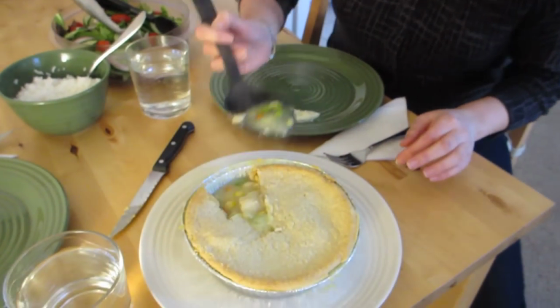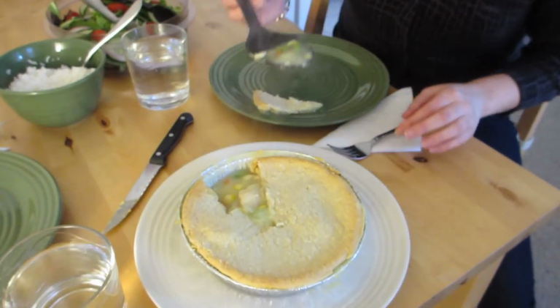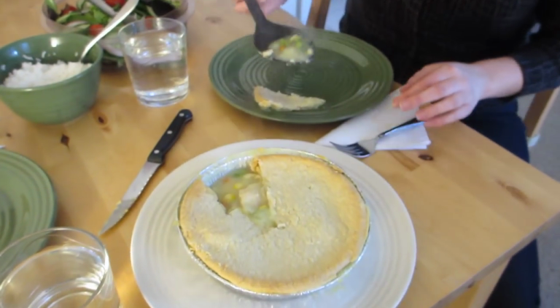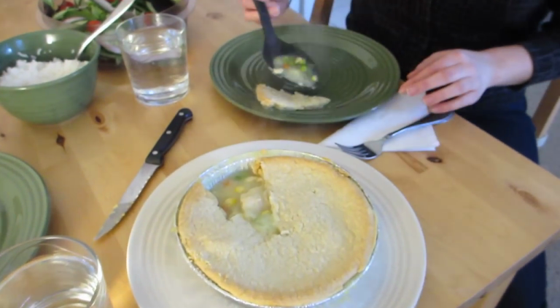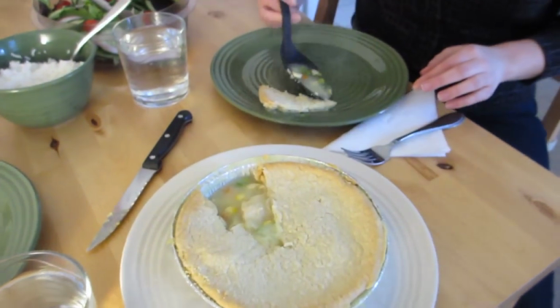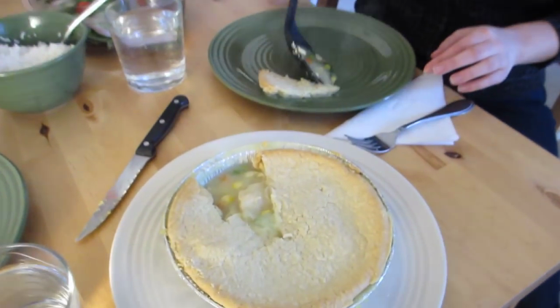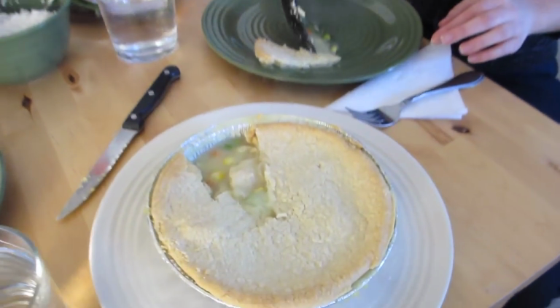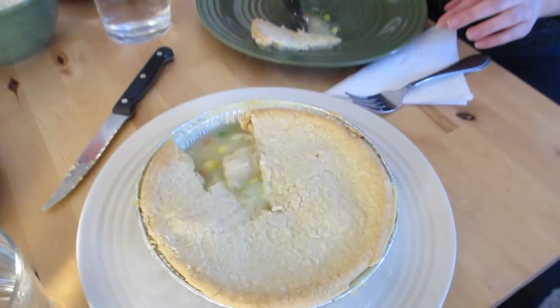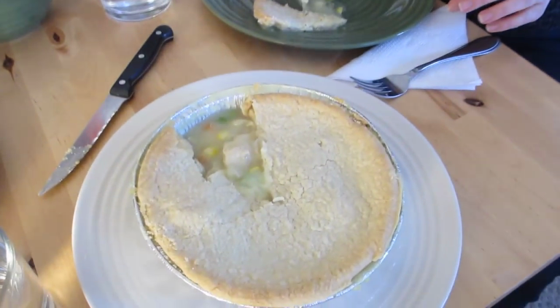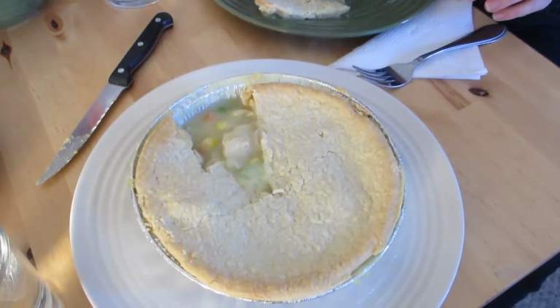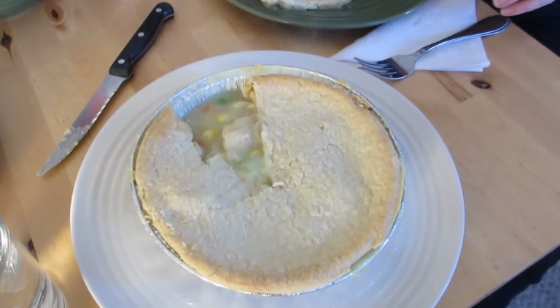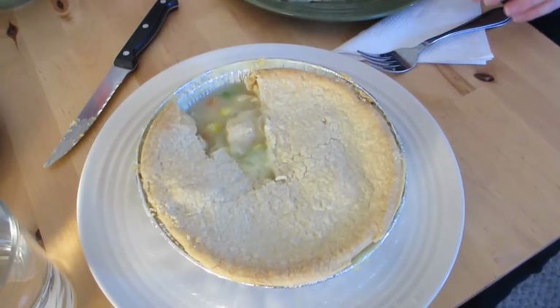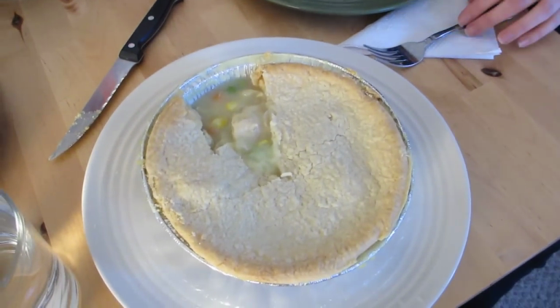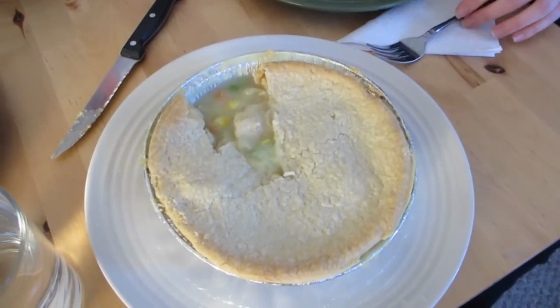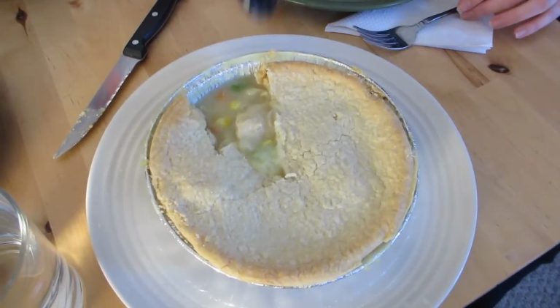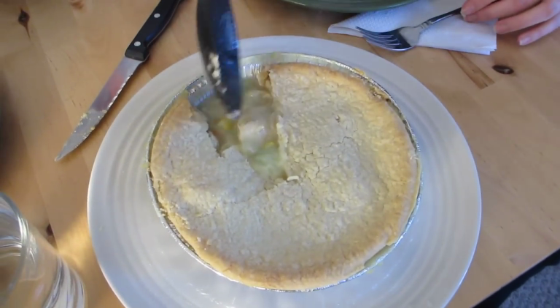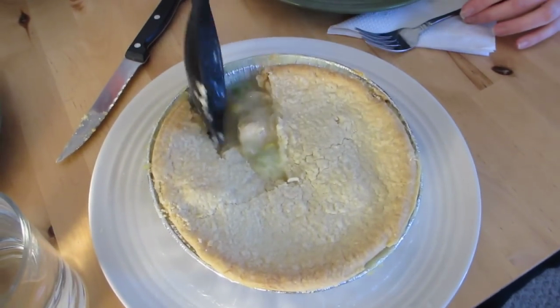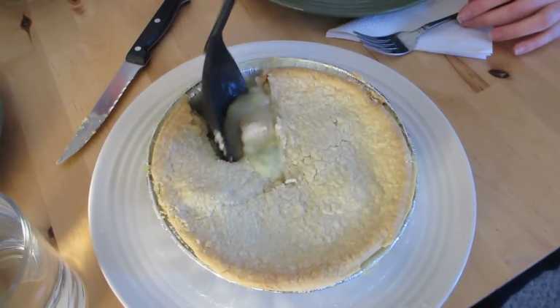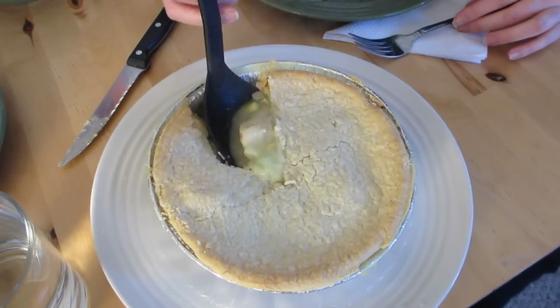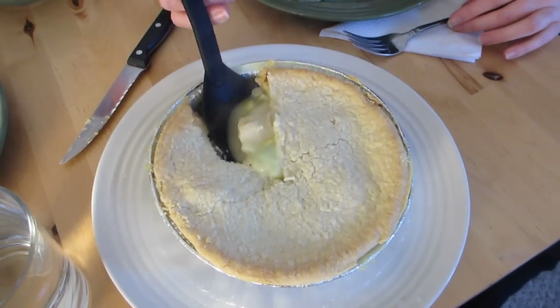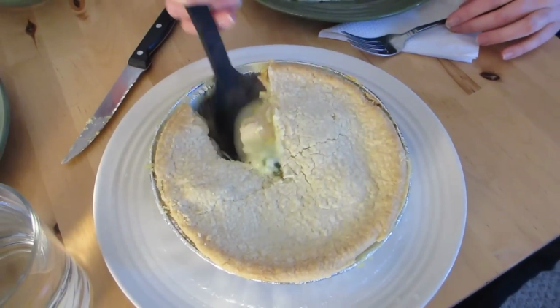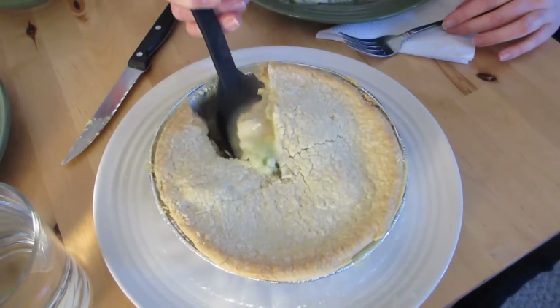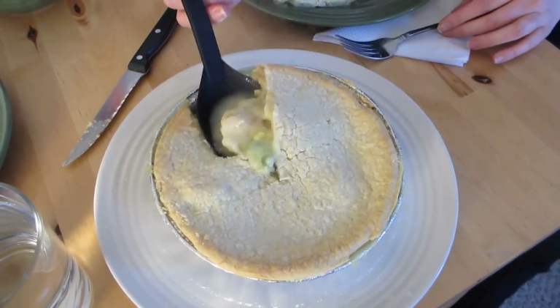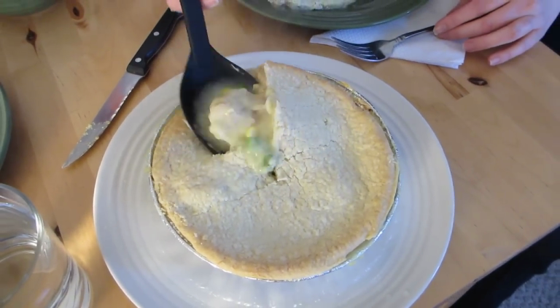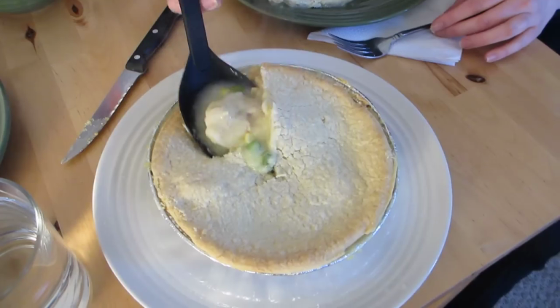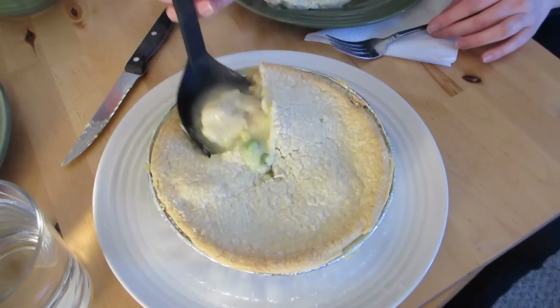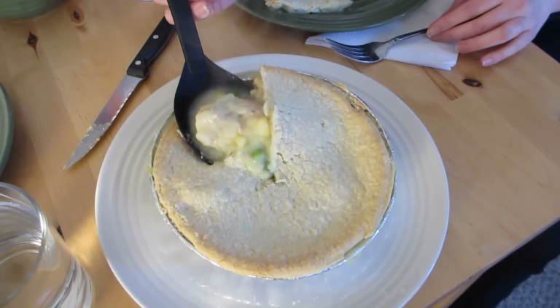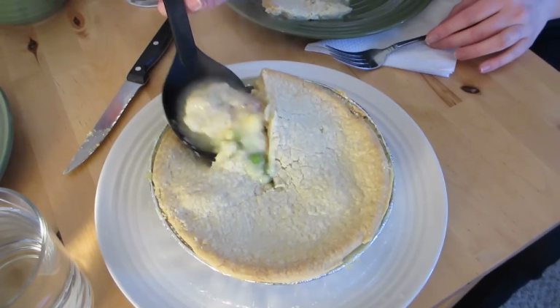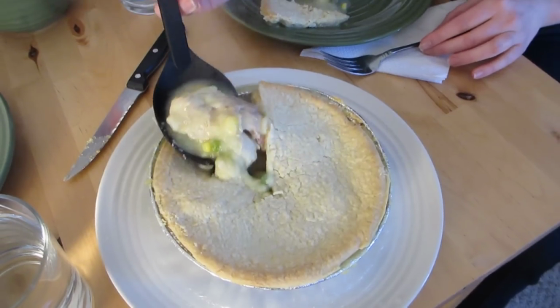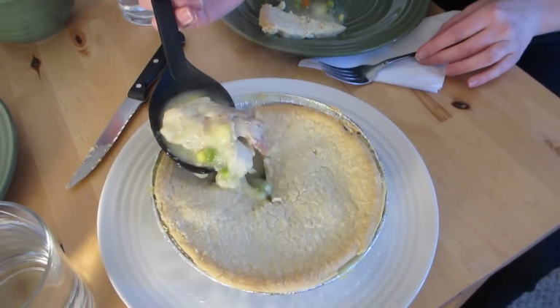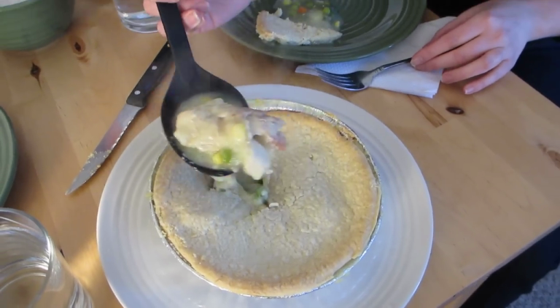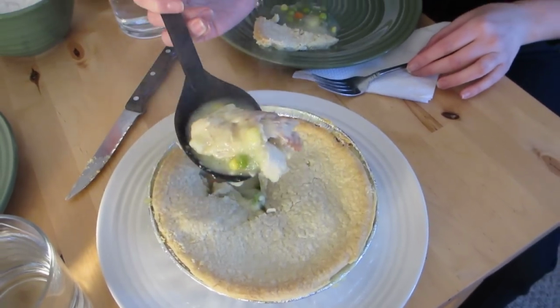It's got peas, carrots, green beans, and corn. But look at that.